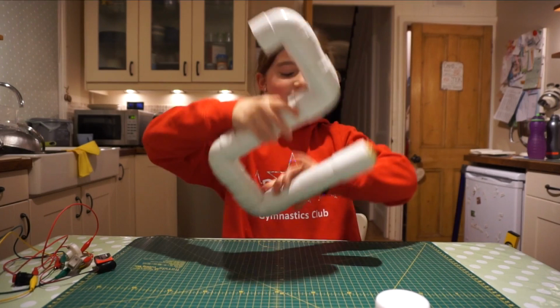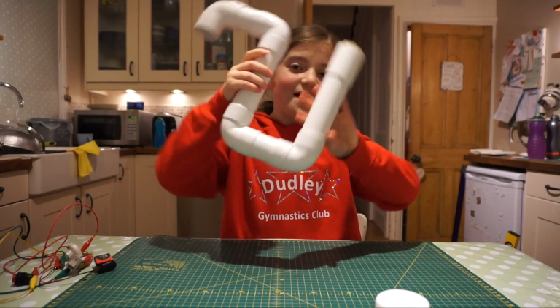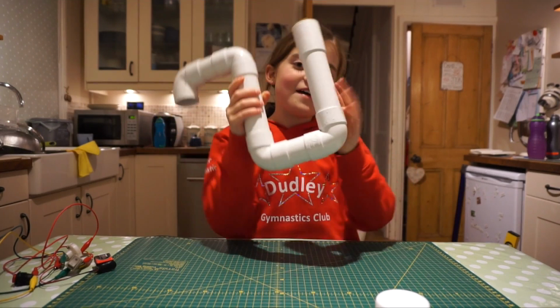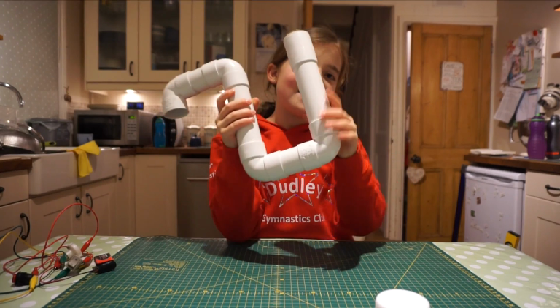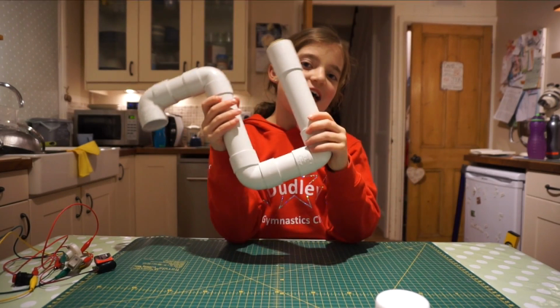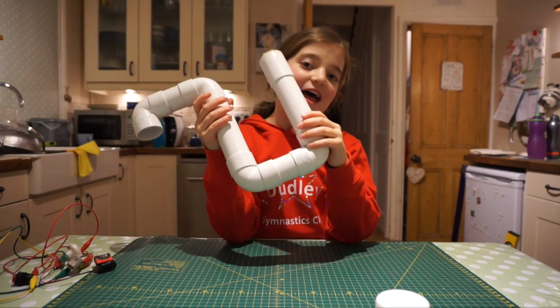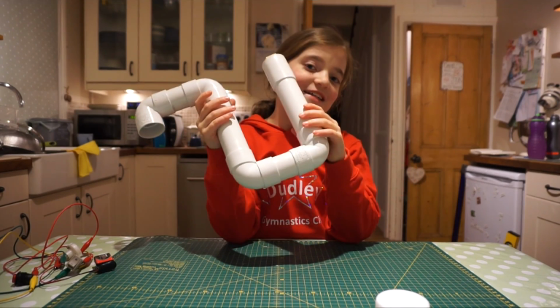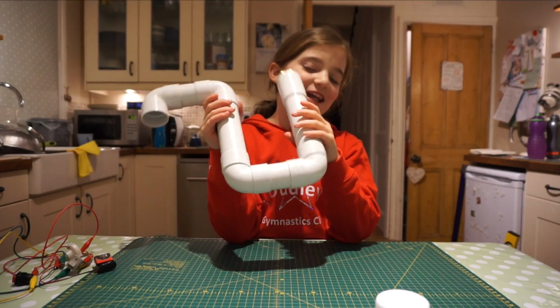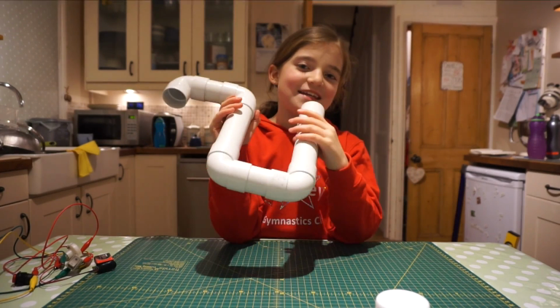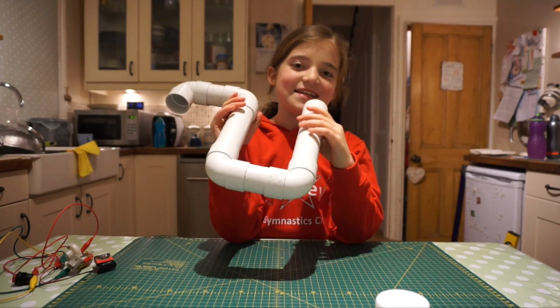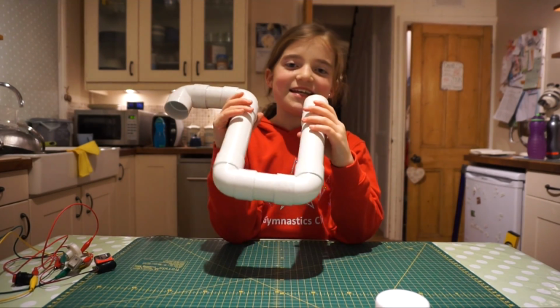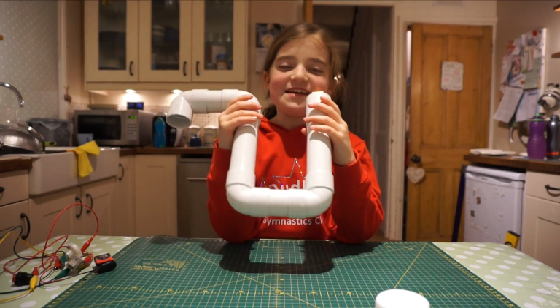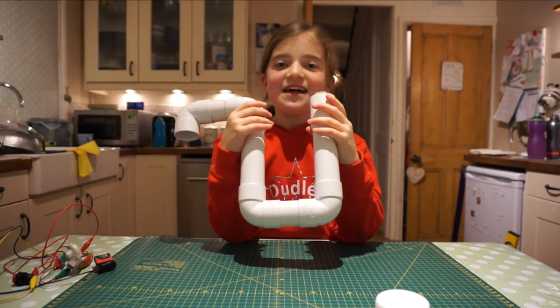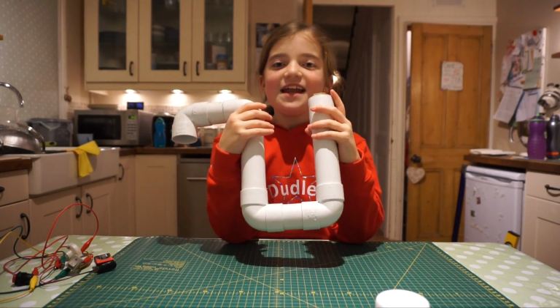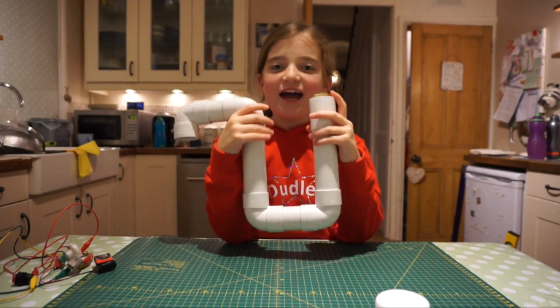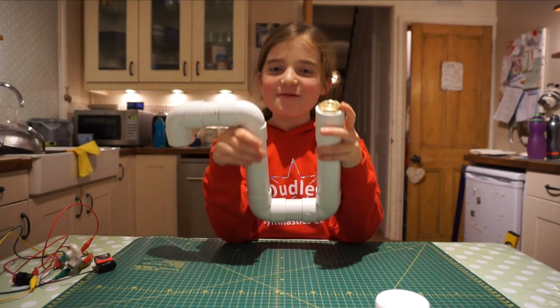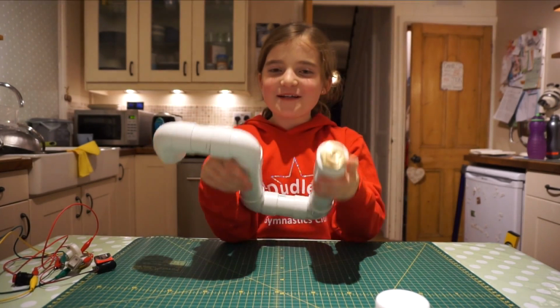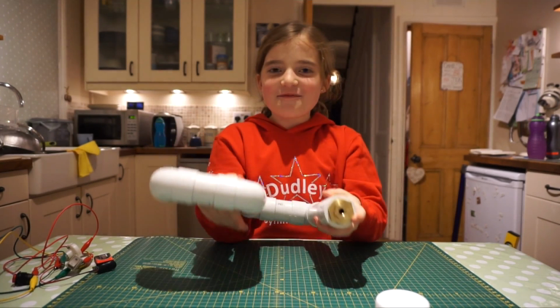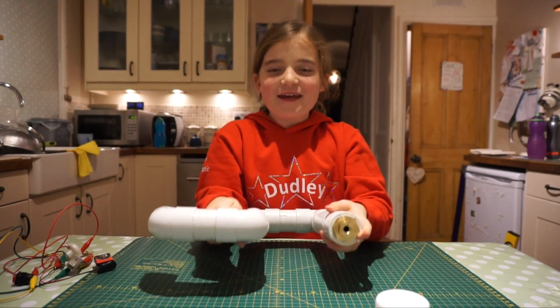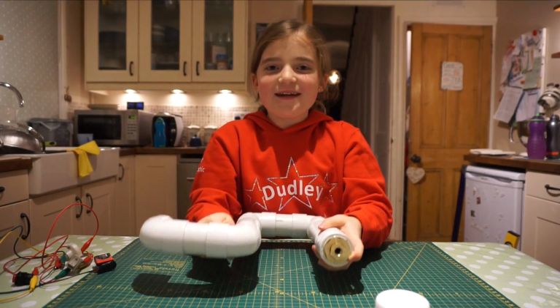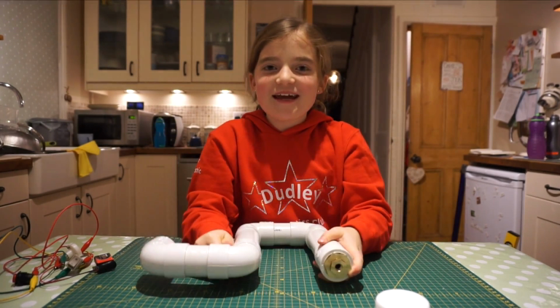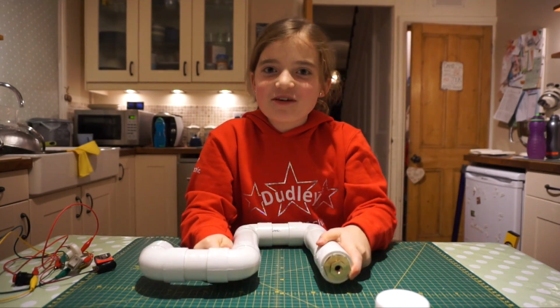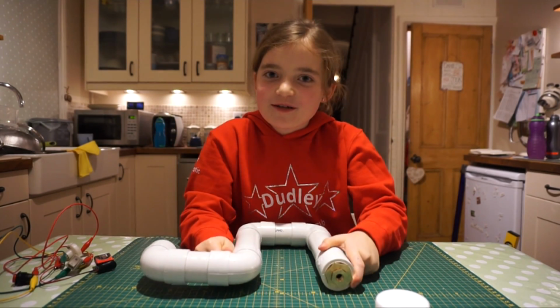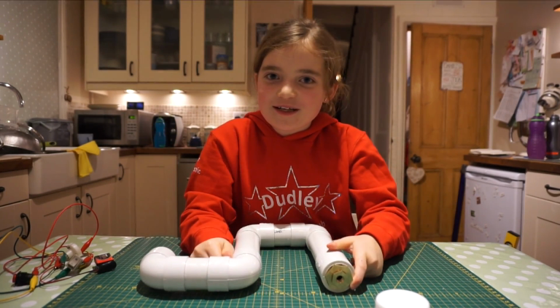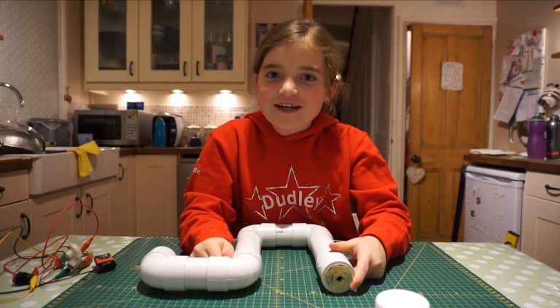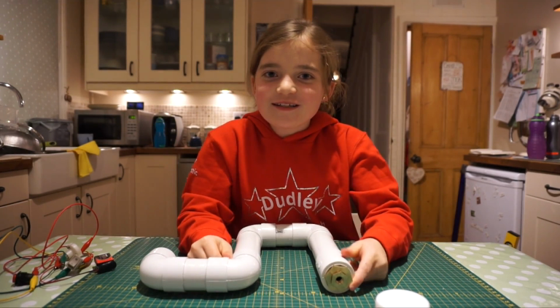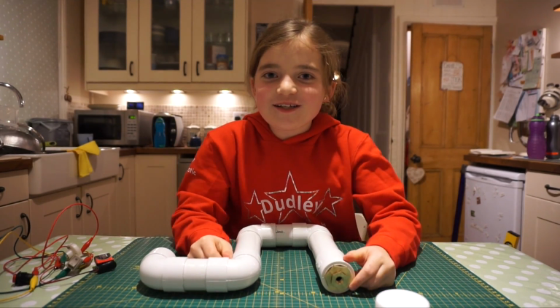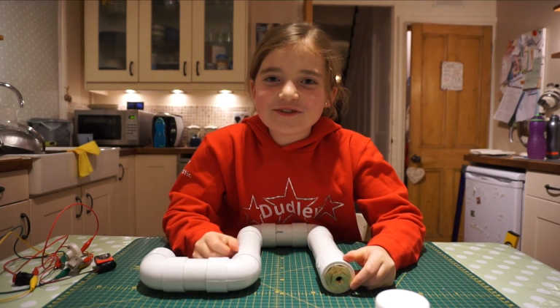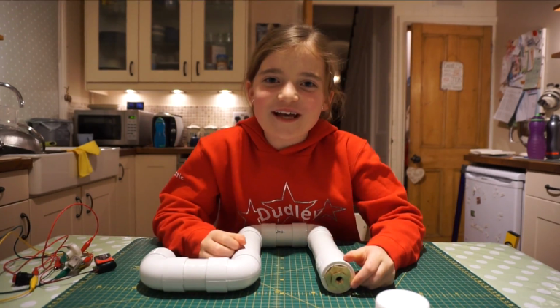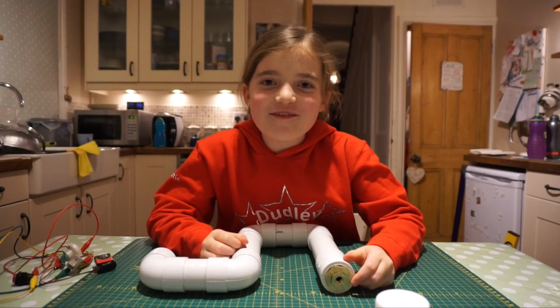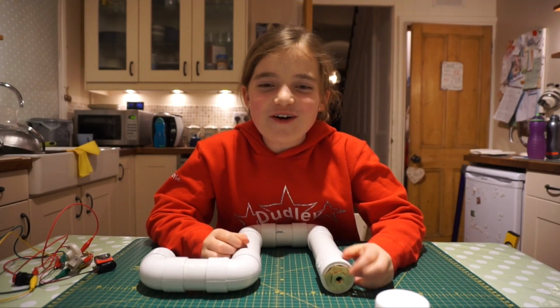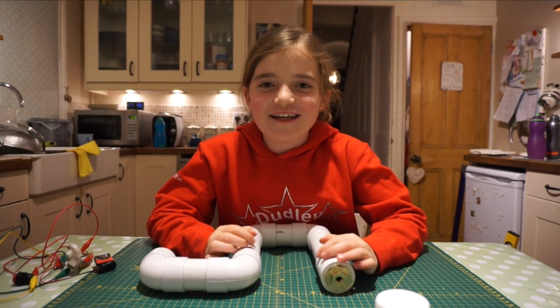The air tank is nearly done. Now we want to make an electric button to launch our rocket.